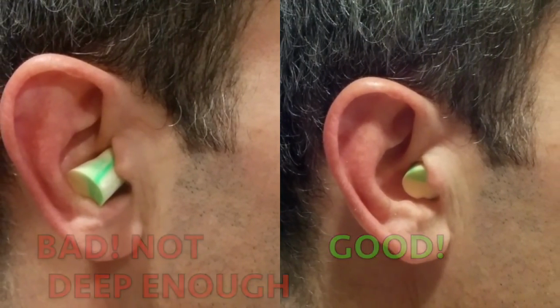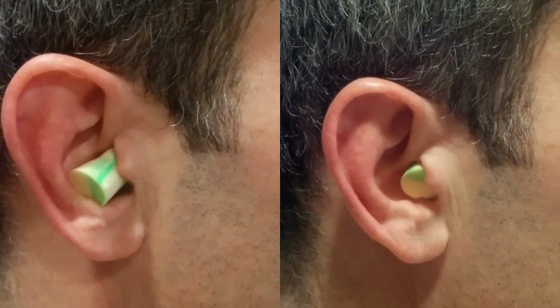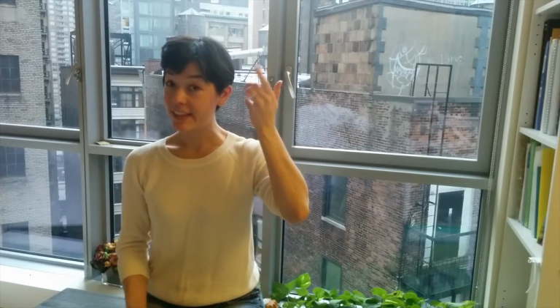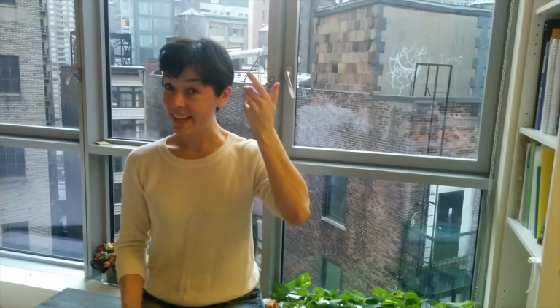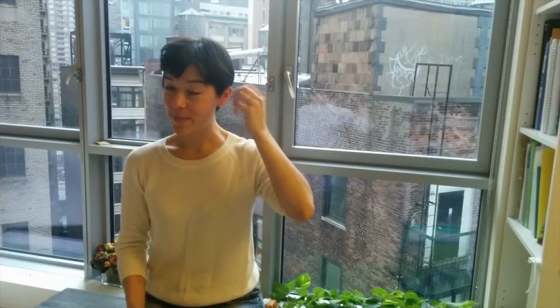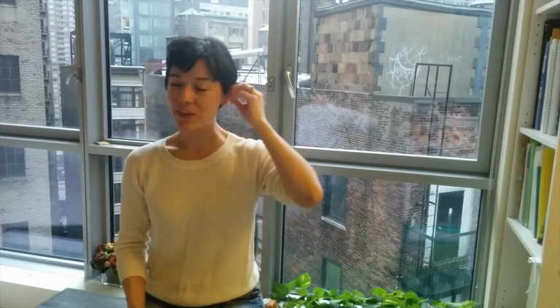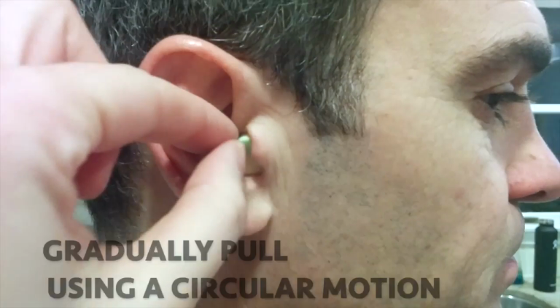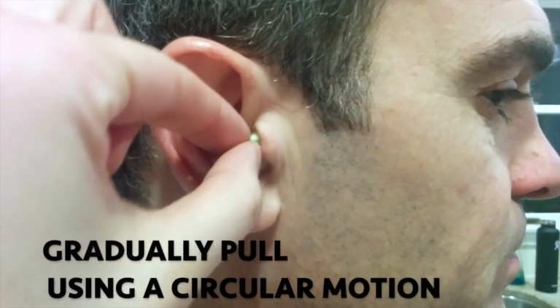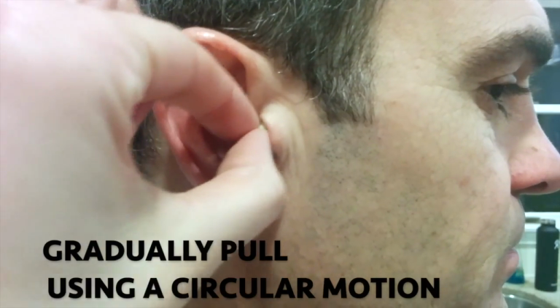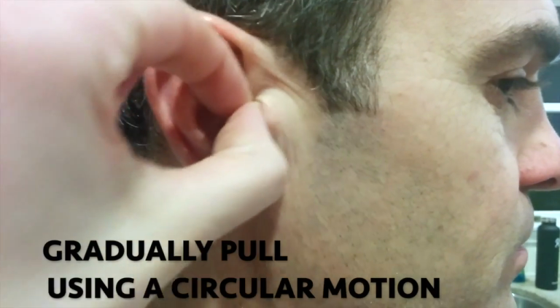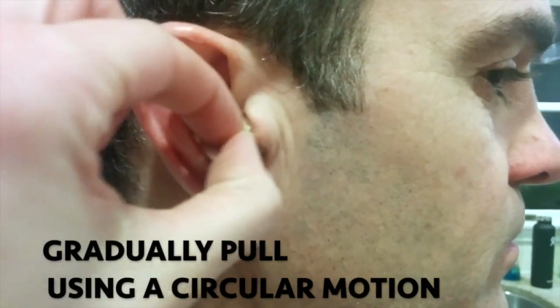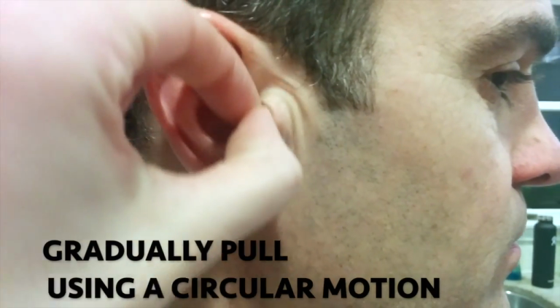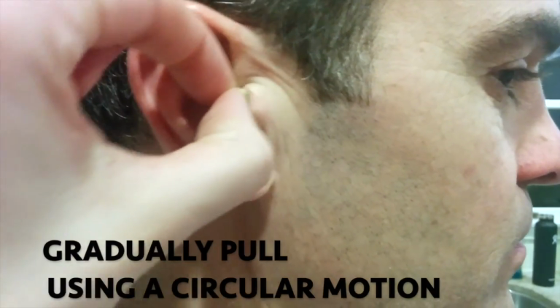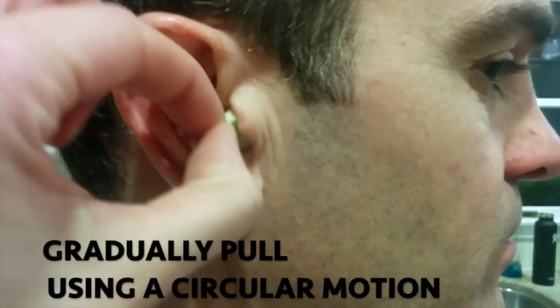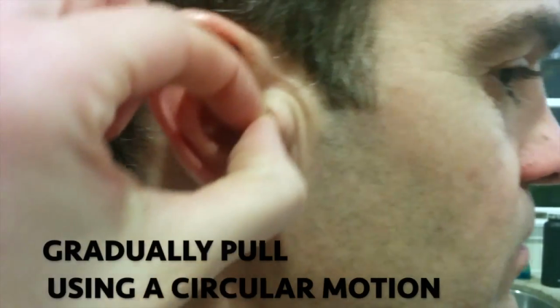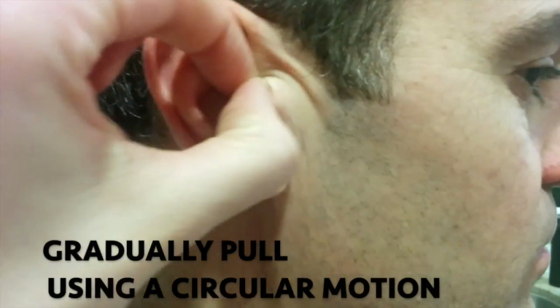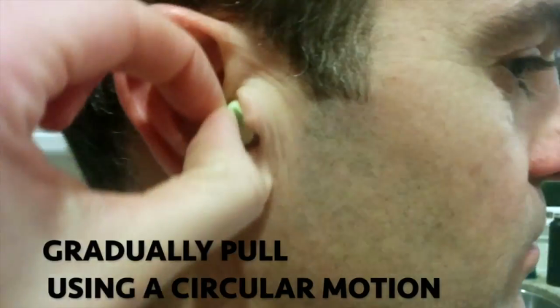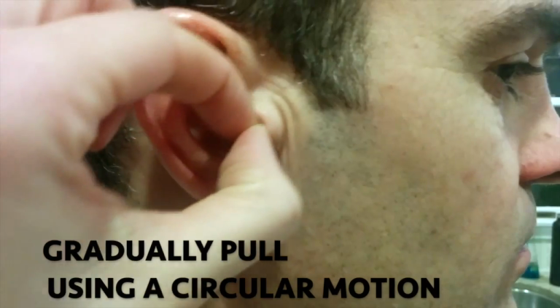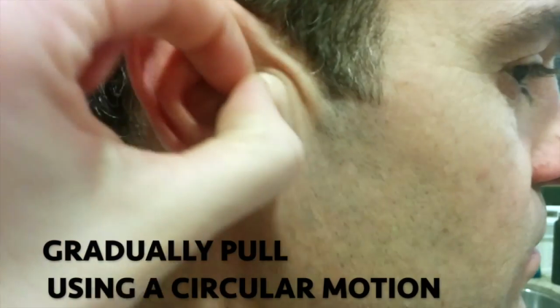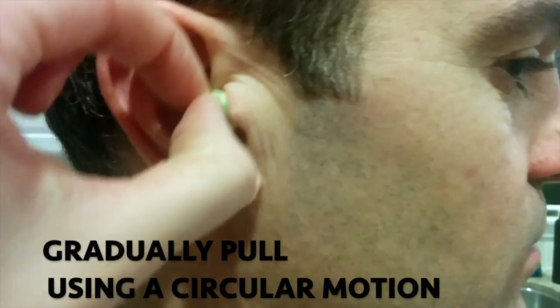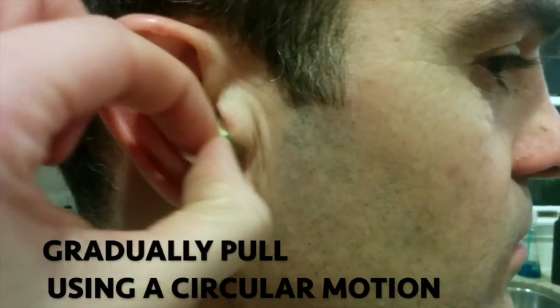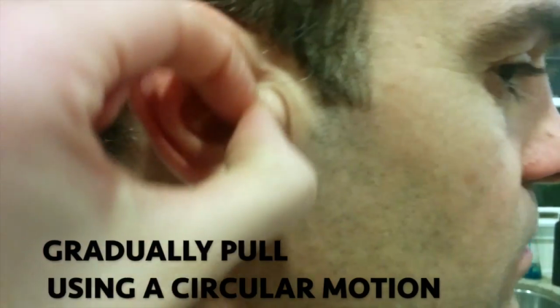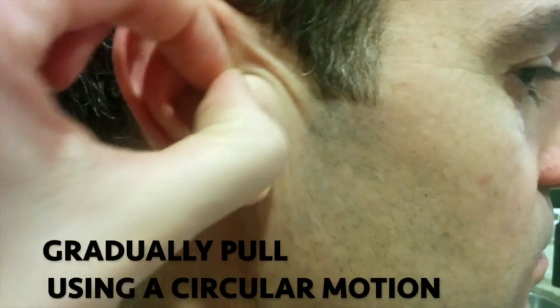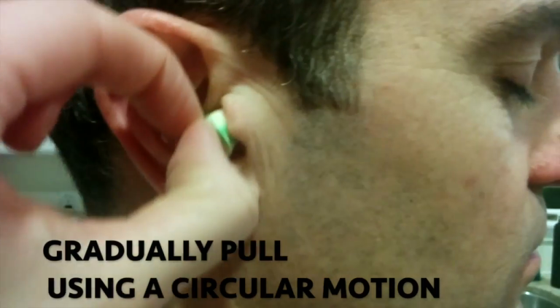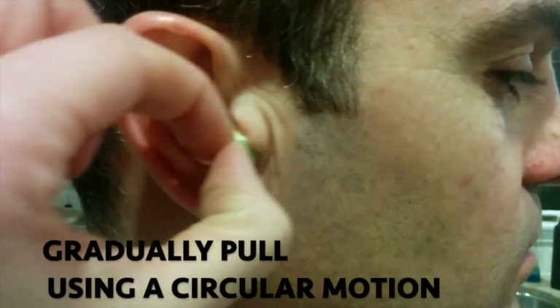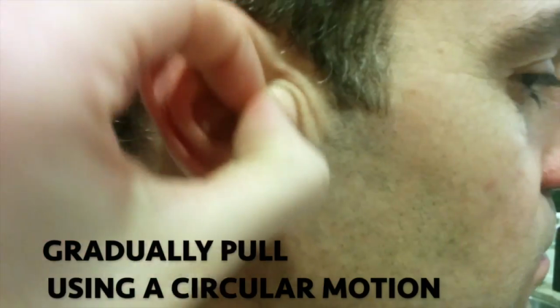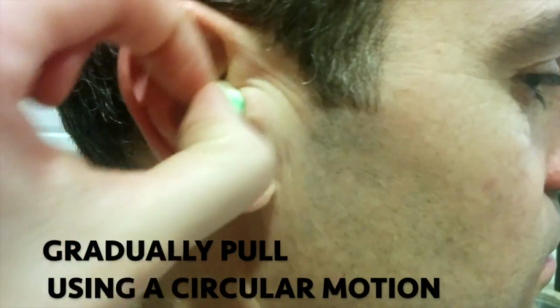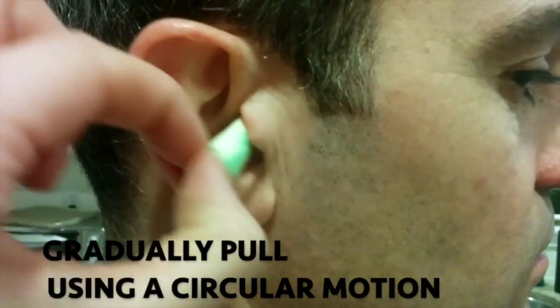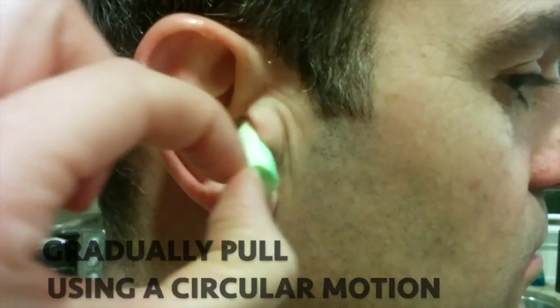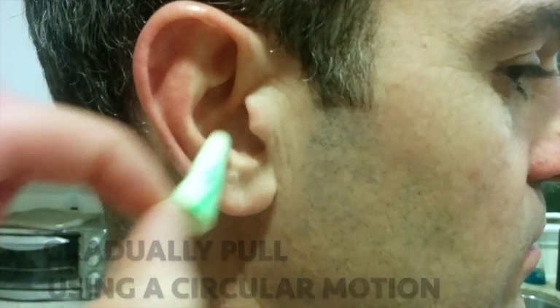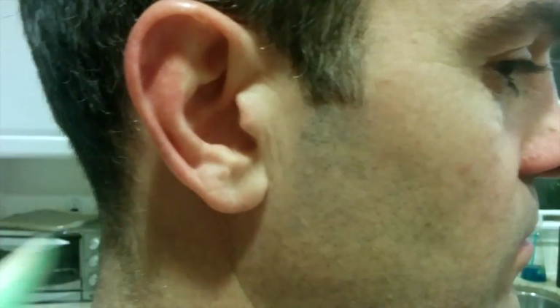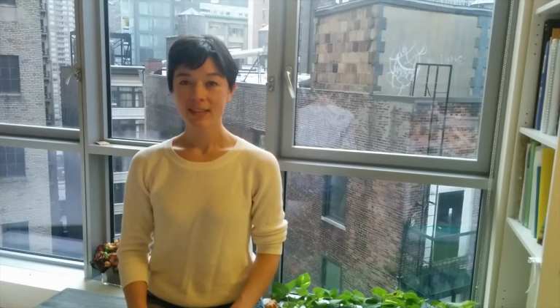And then to take them out, I grab the end and I kind of make a little circular motion and I gradually pull them out.